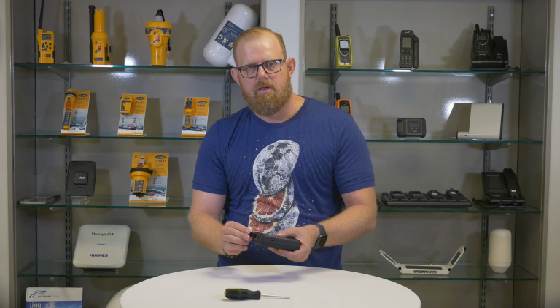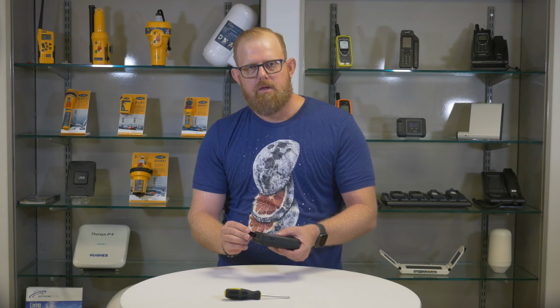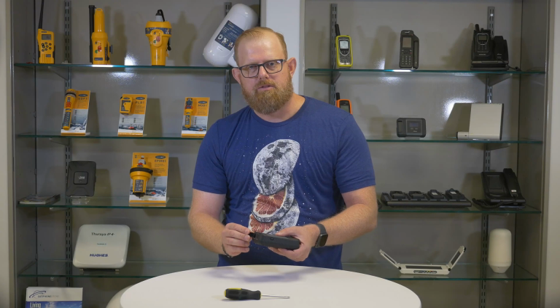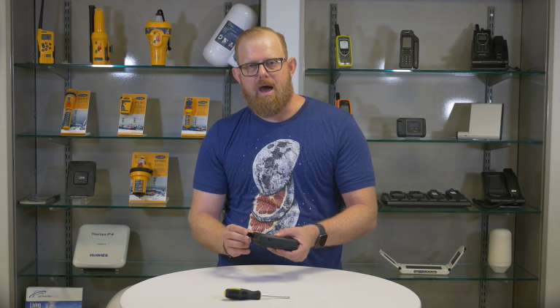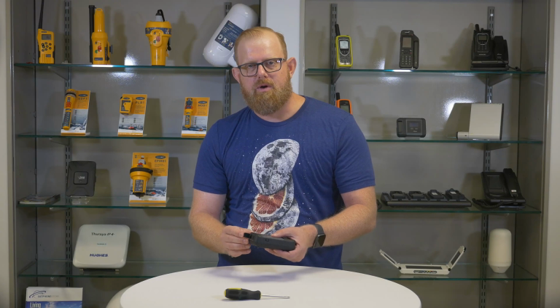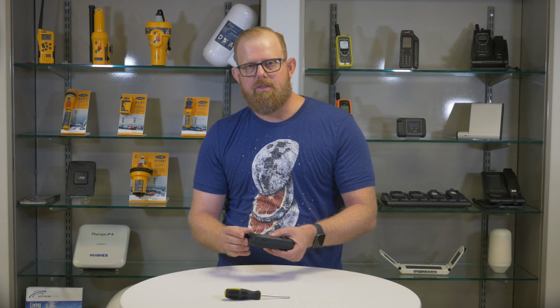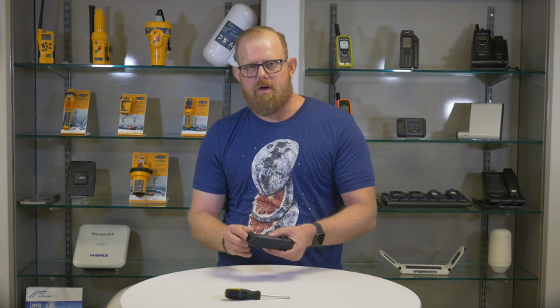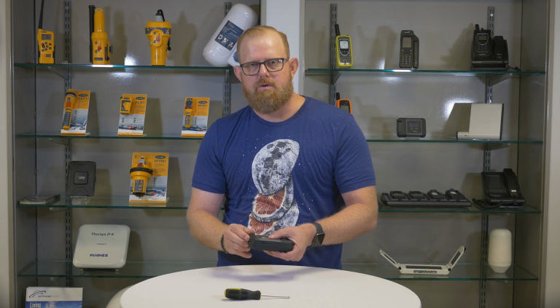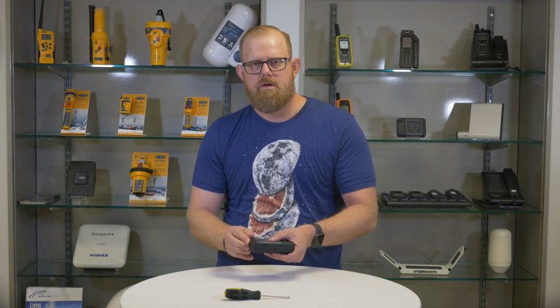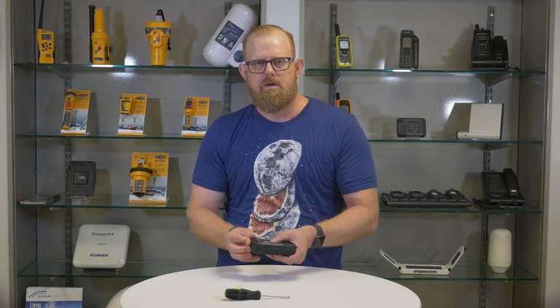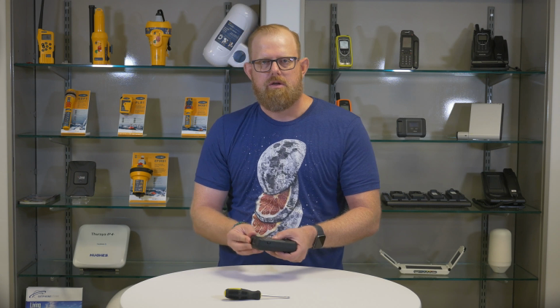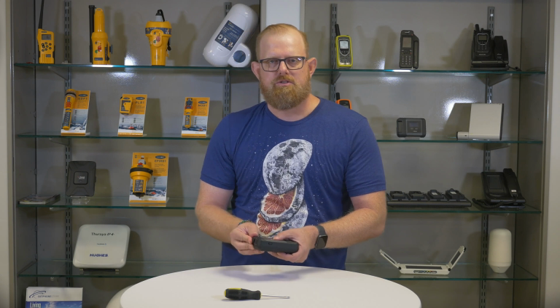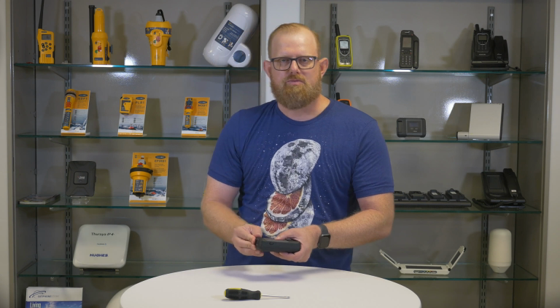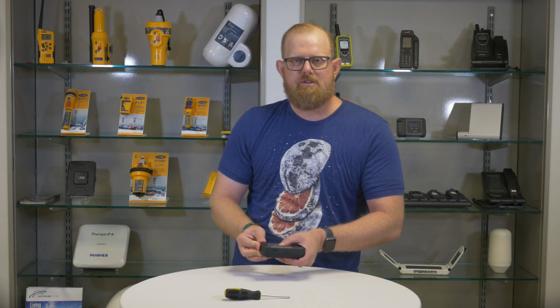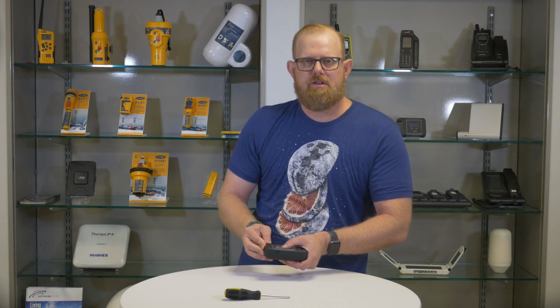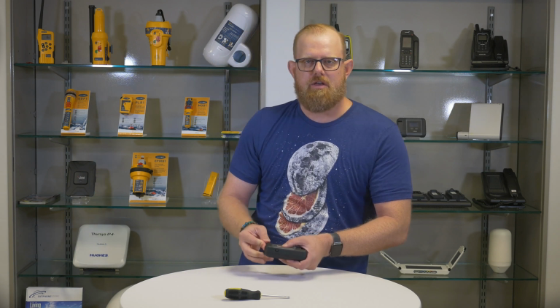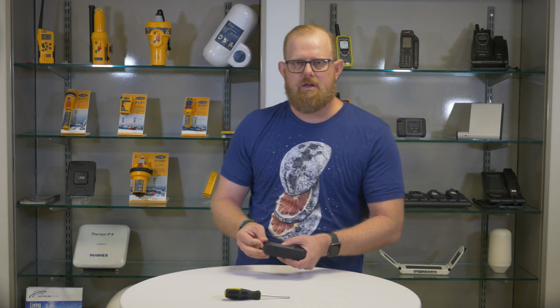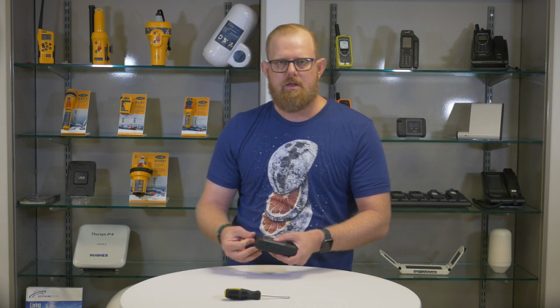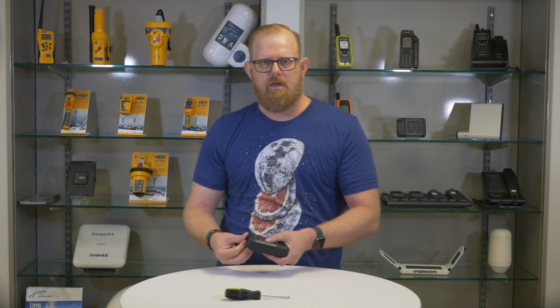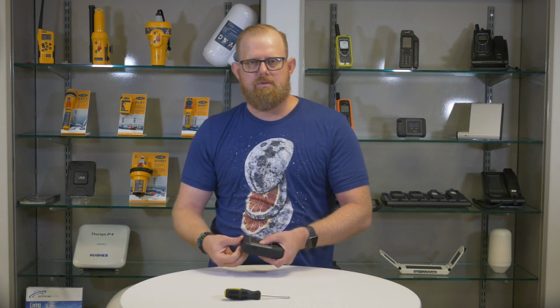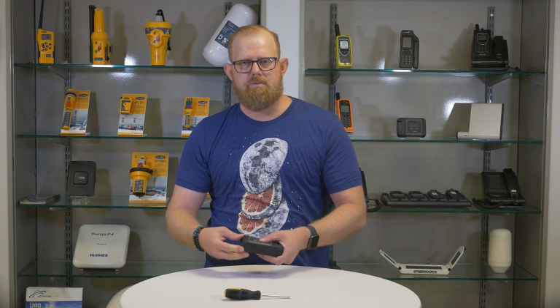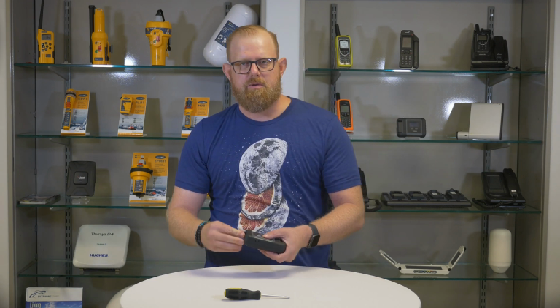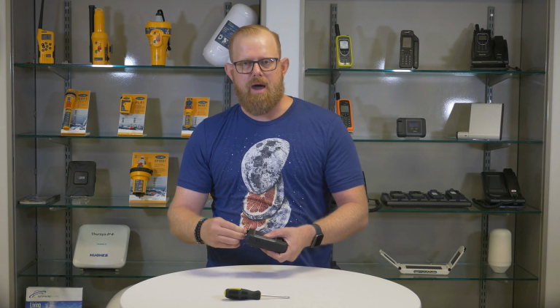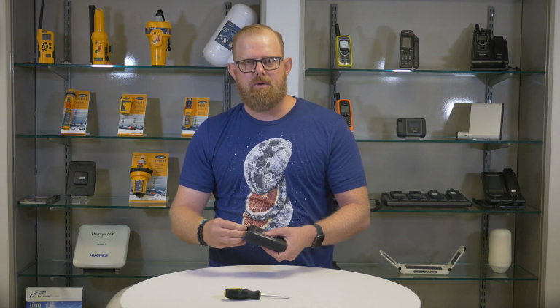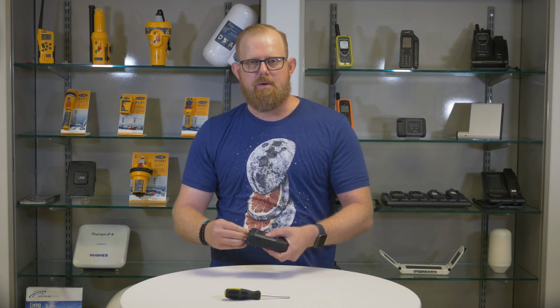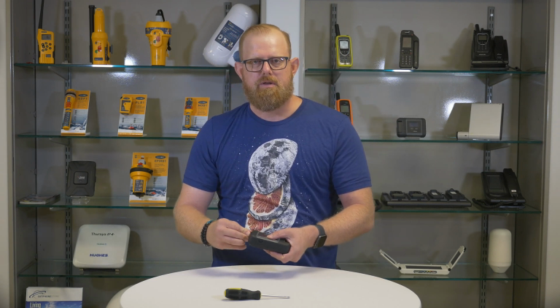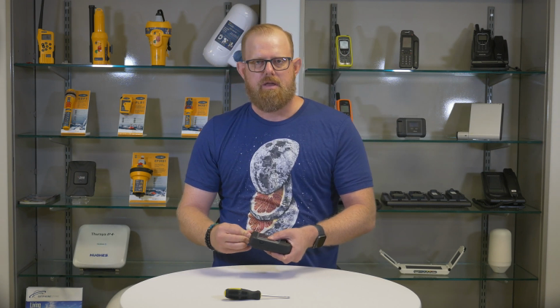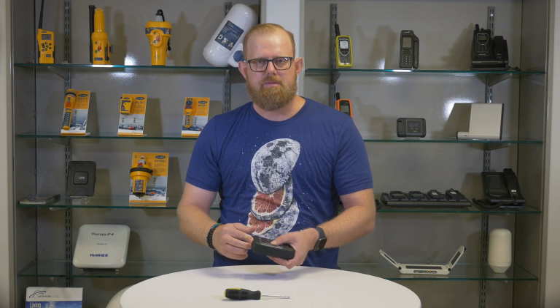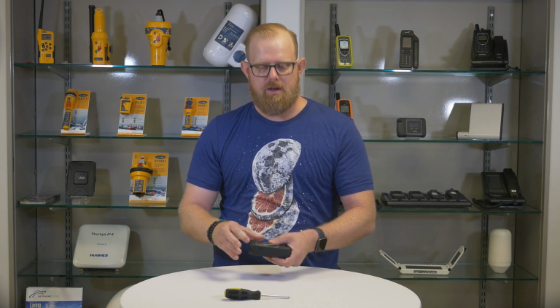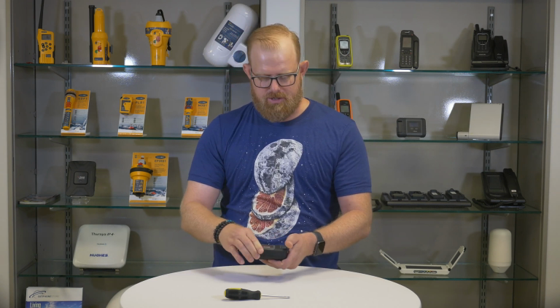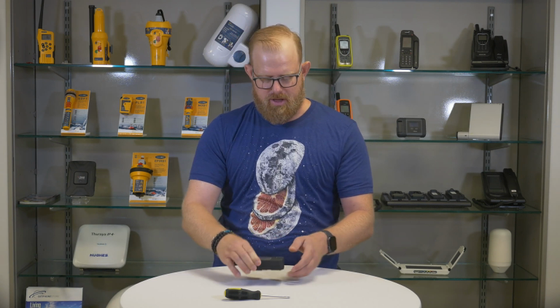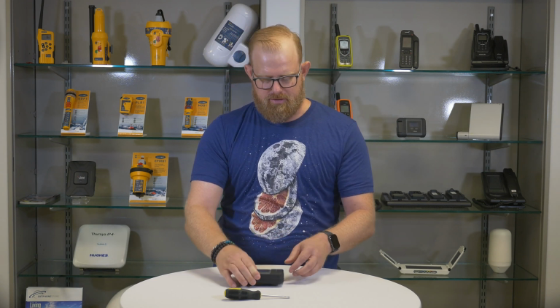To power on the Go, just raise the antenna and the Iridium Go will power up and begin initializing.